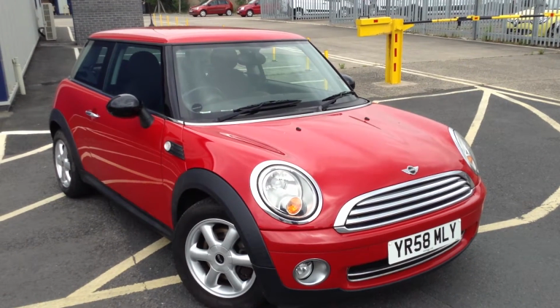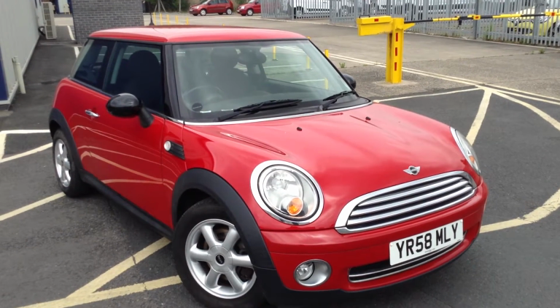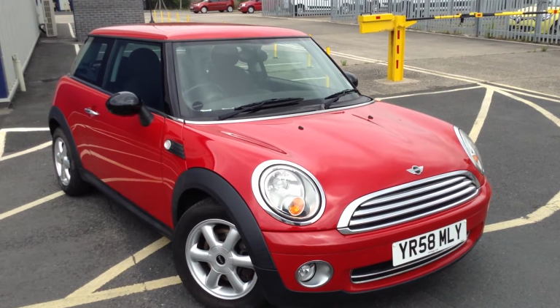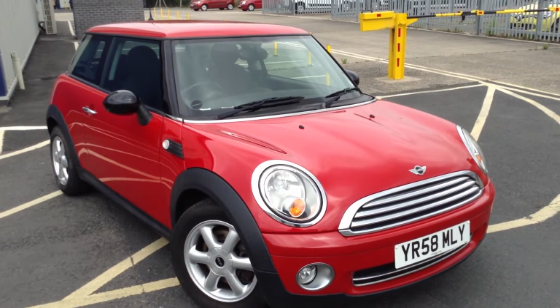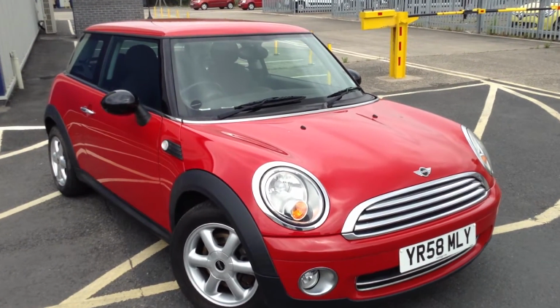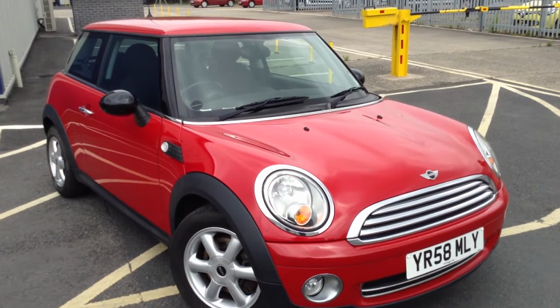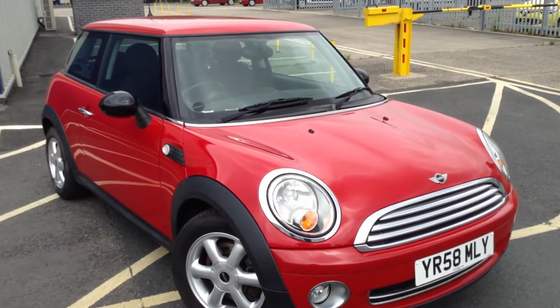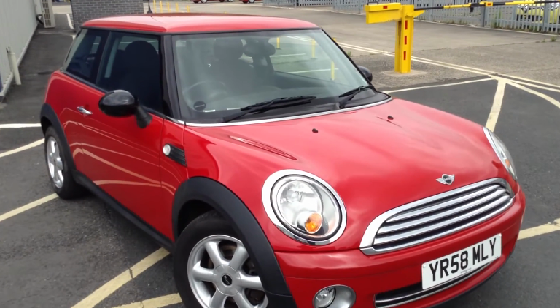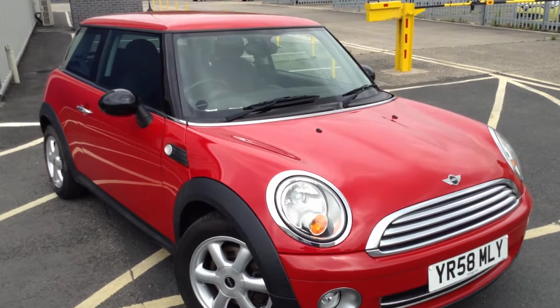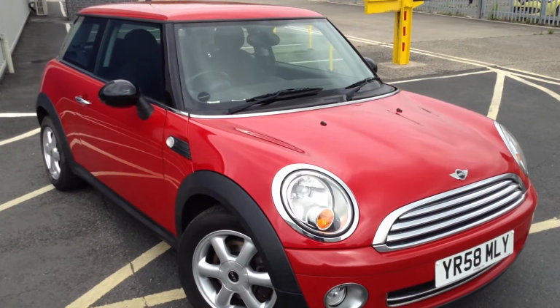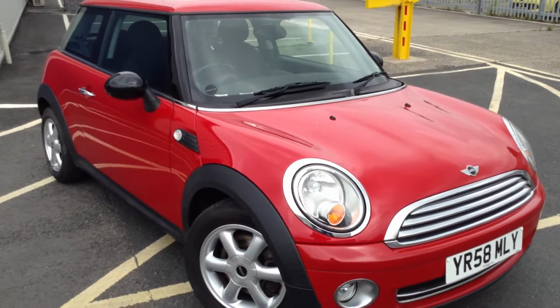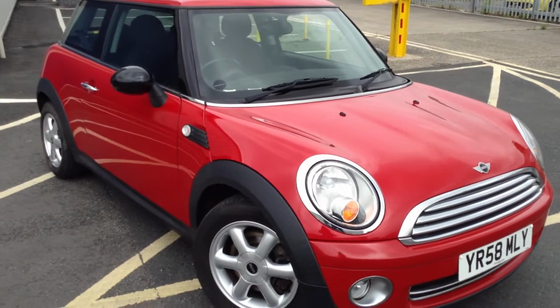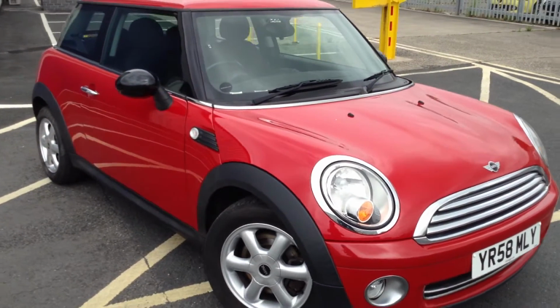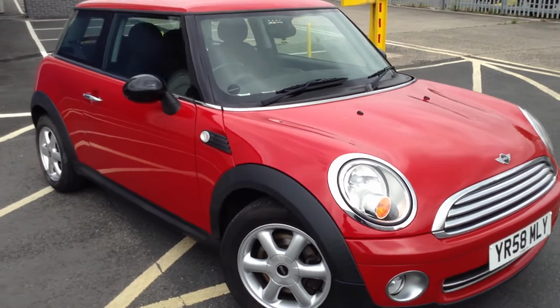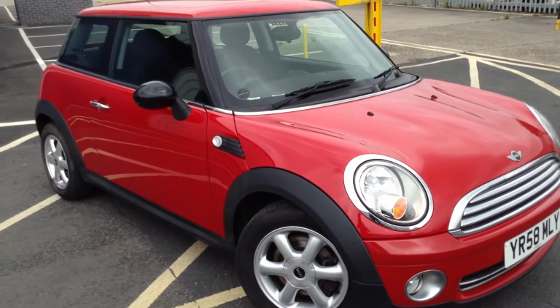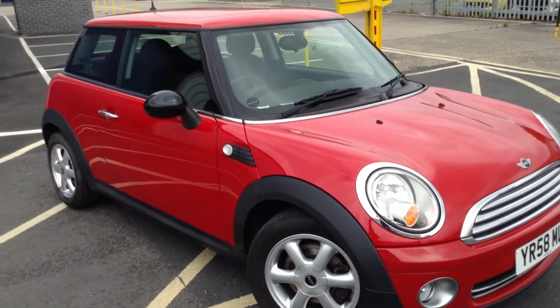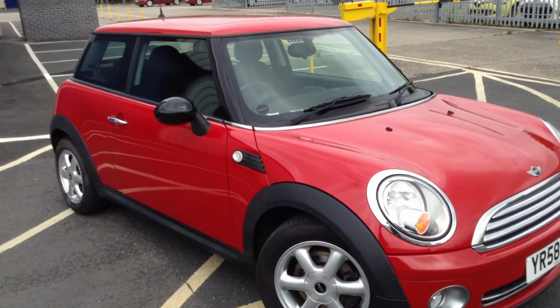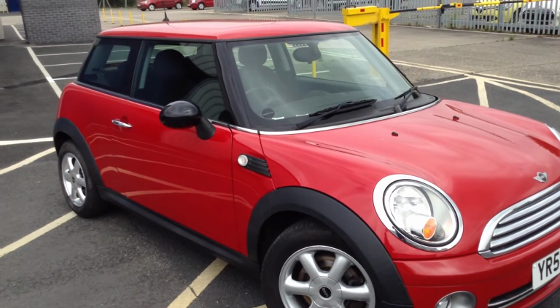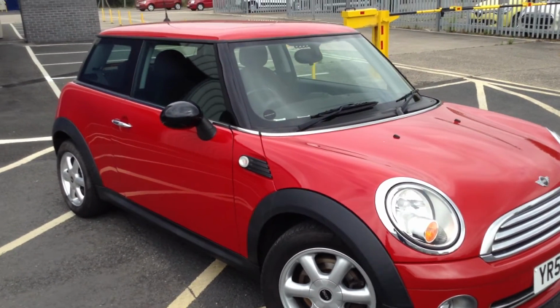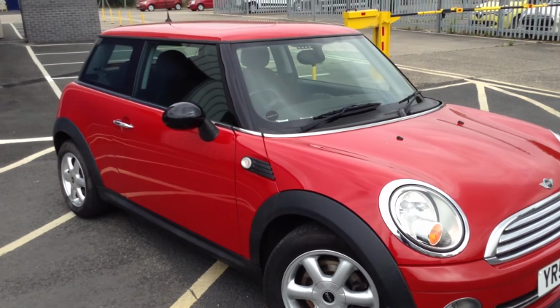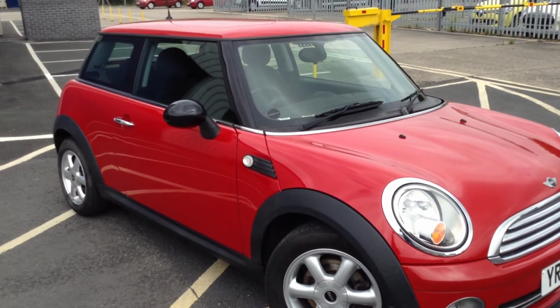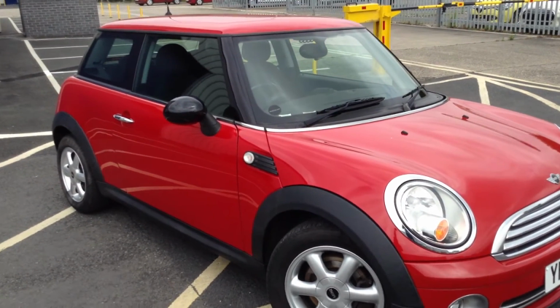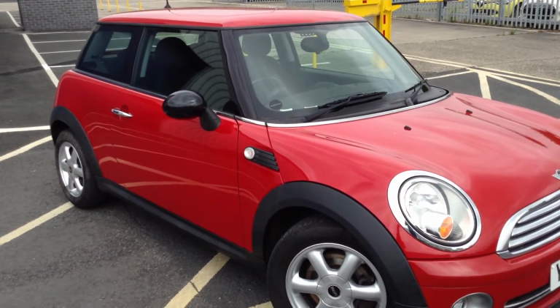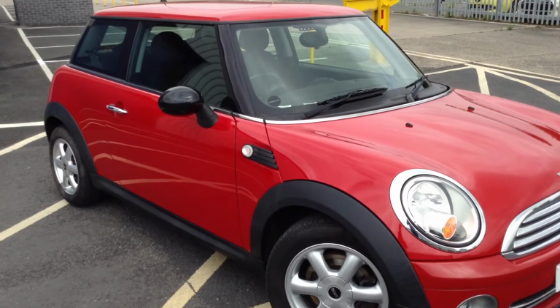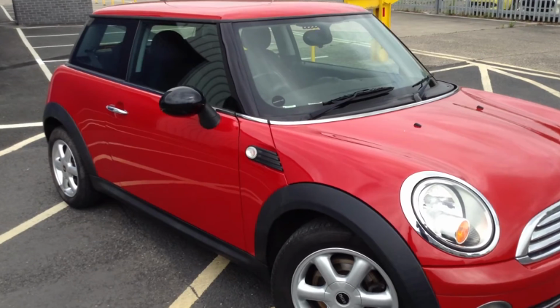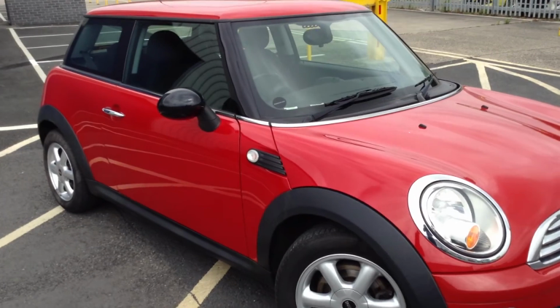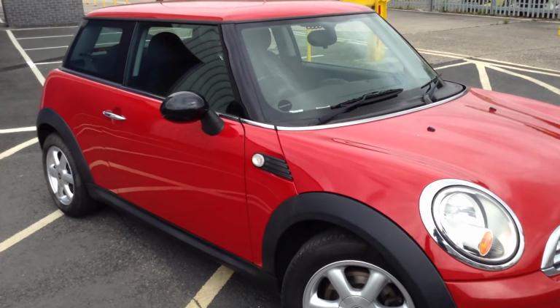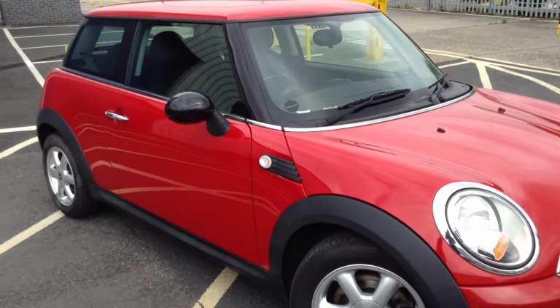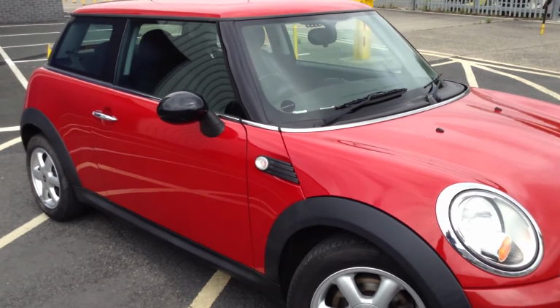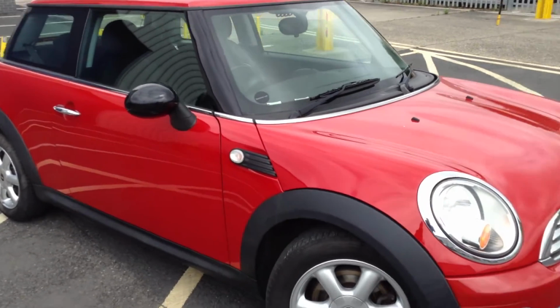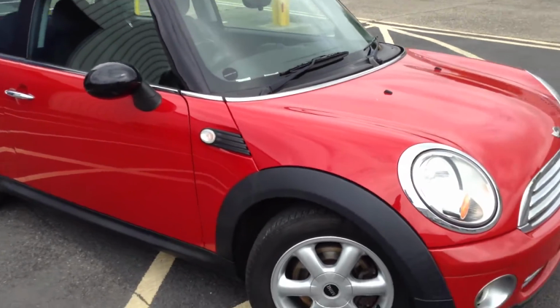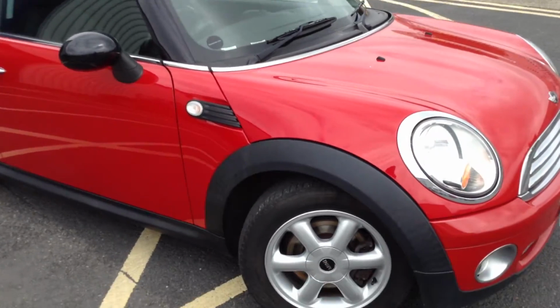Here we have a 2008 Mini 1 3-door hatchback in red with the contrasting black mirror caps.